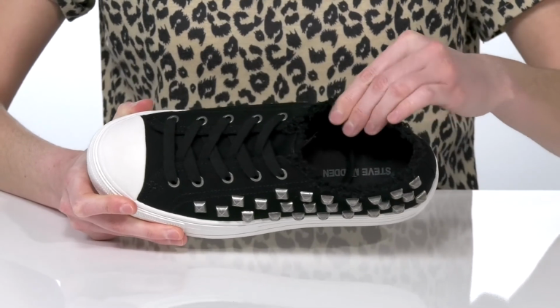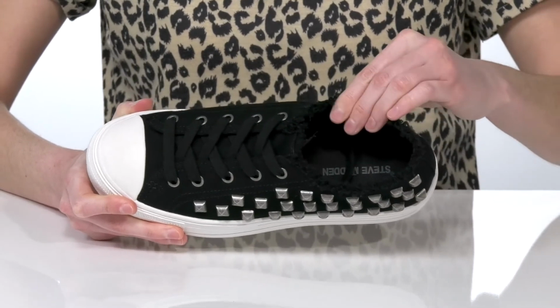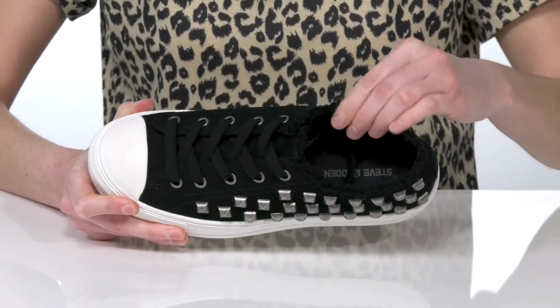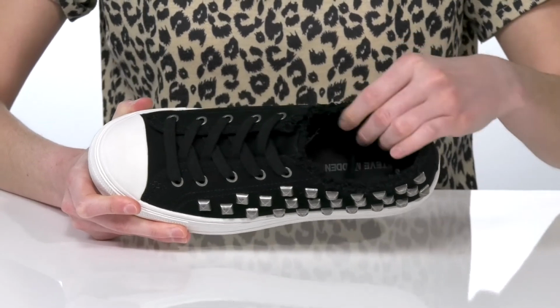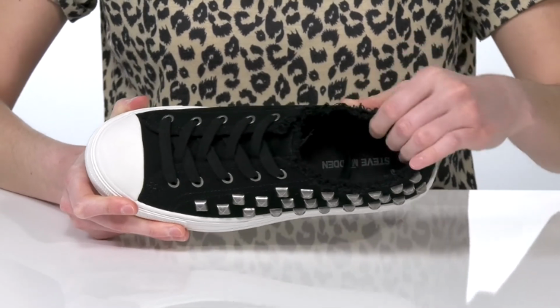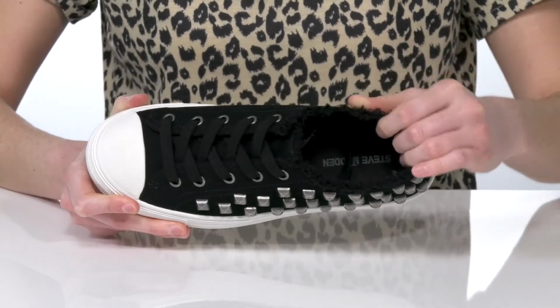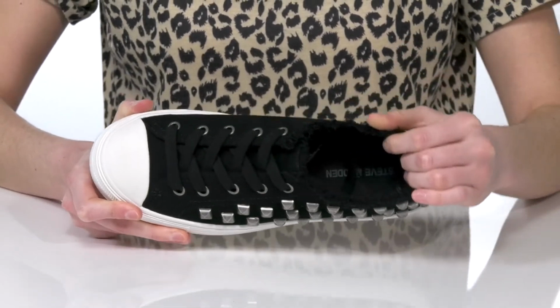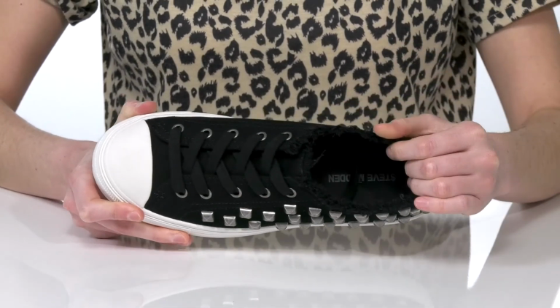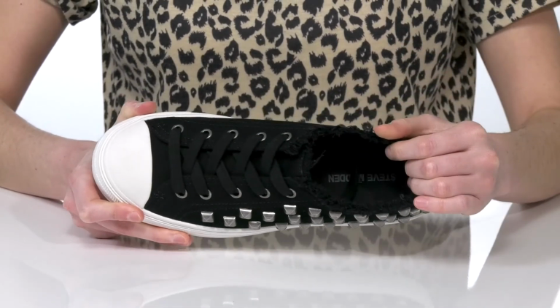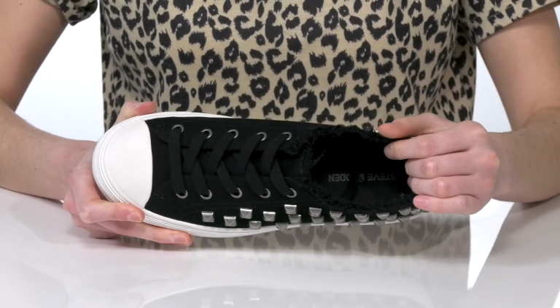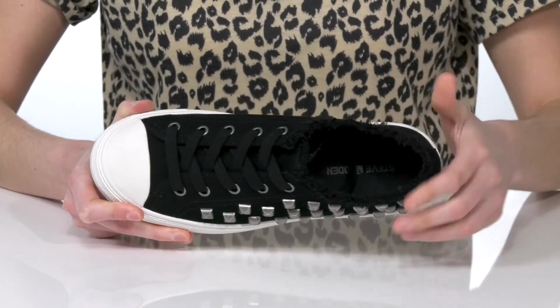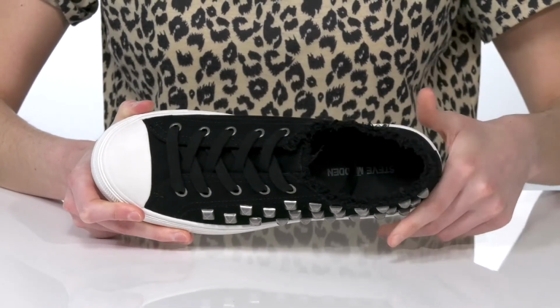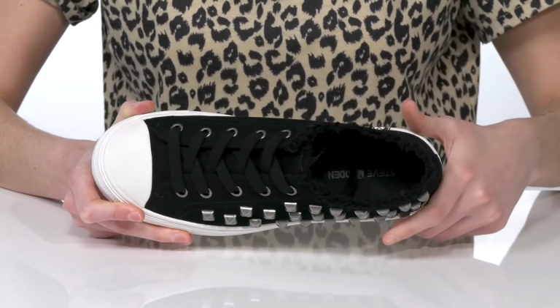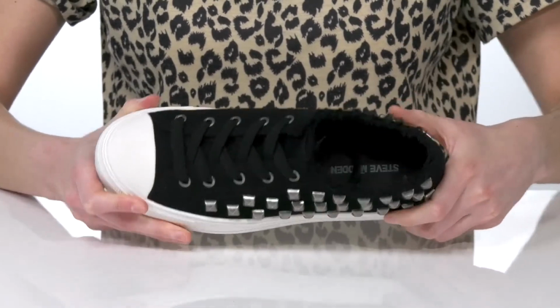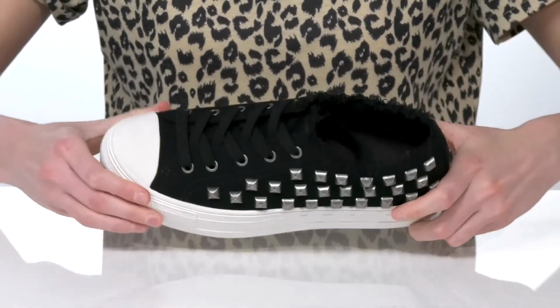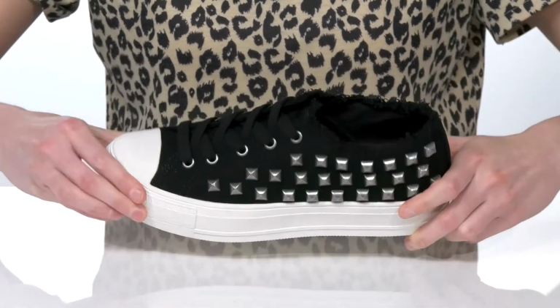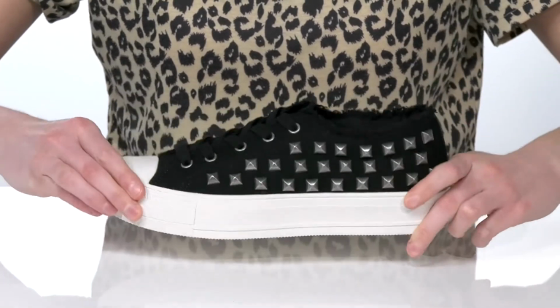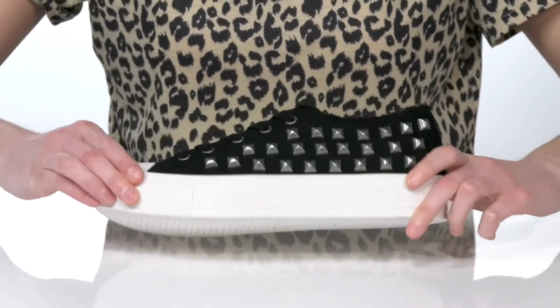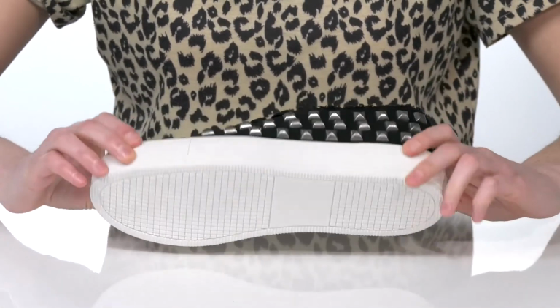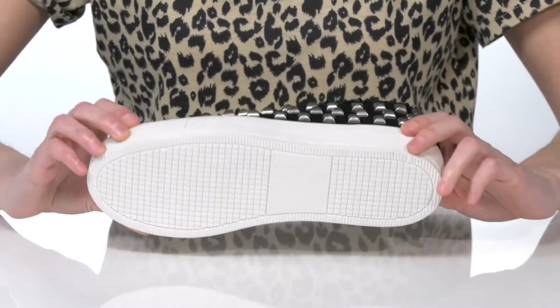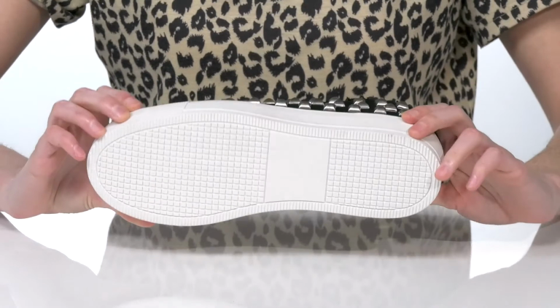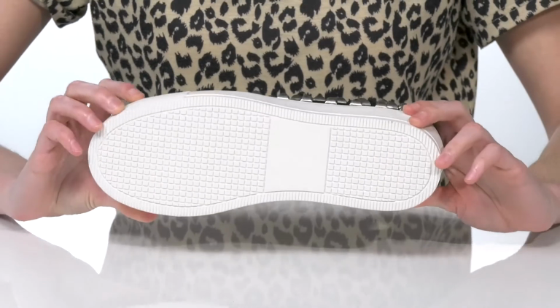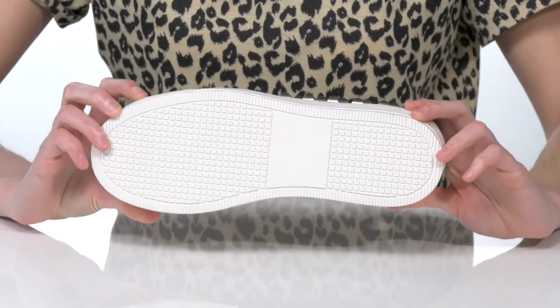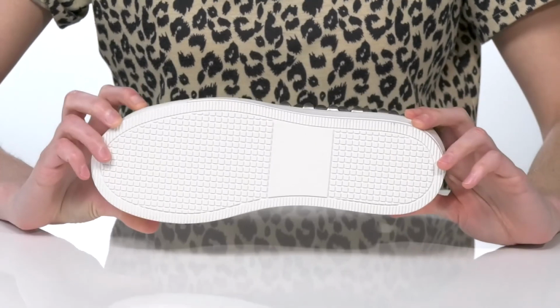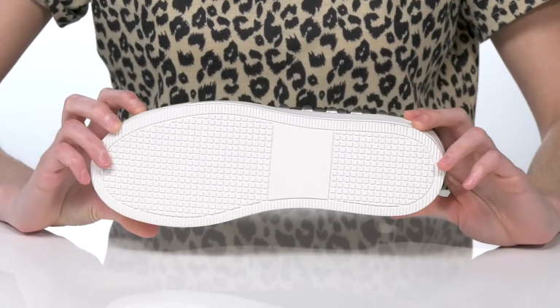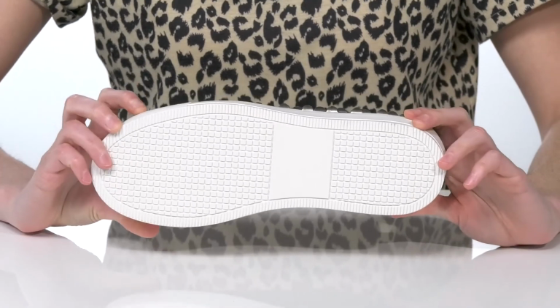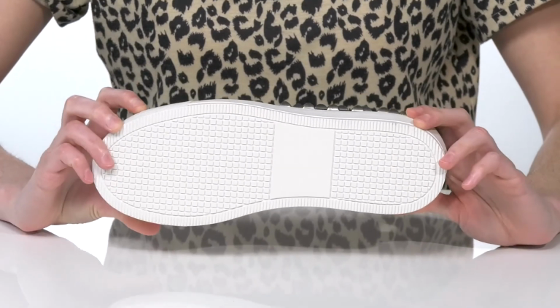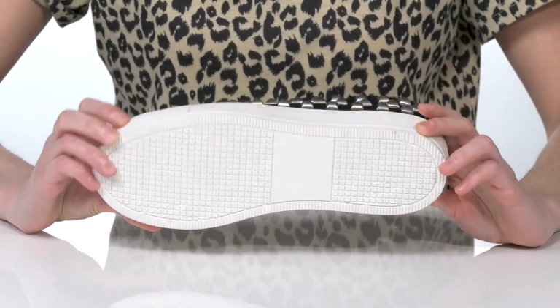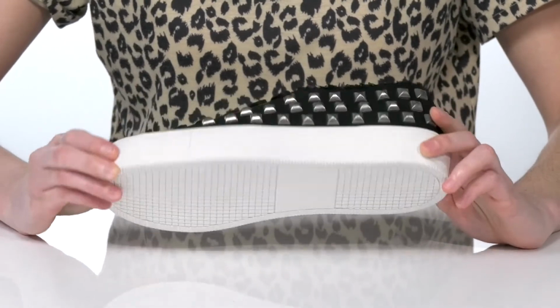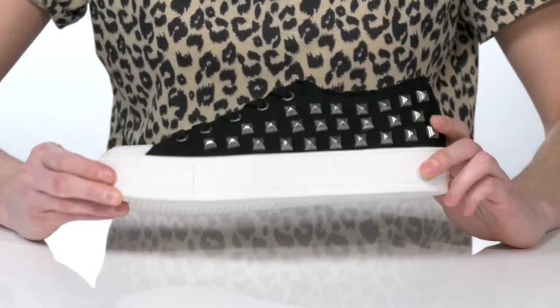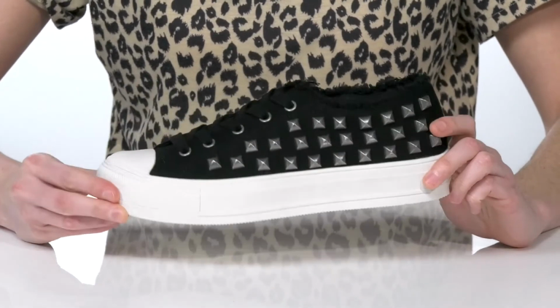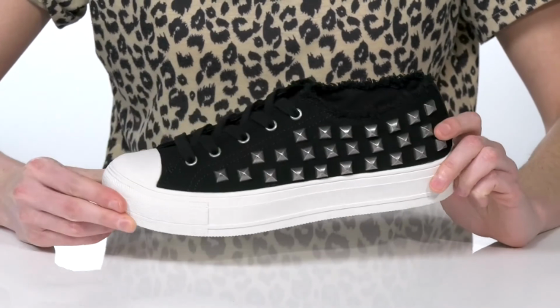Inside is textile lined with a padded footbed and it's all on top of a textured outsole.